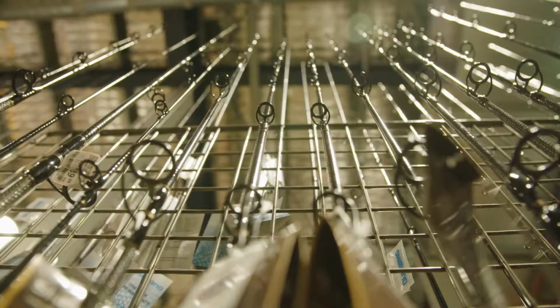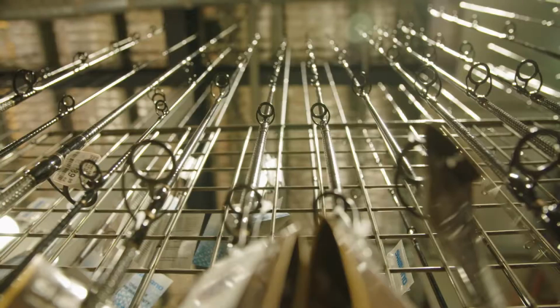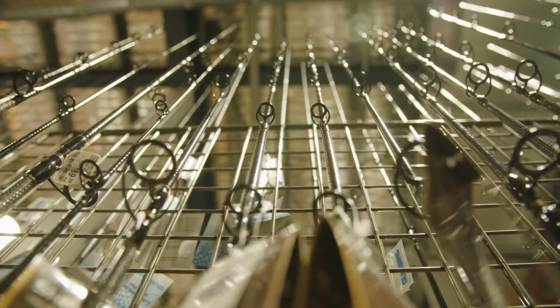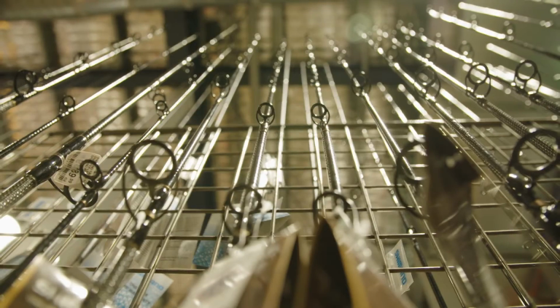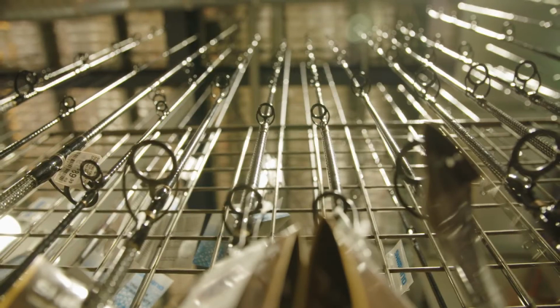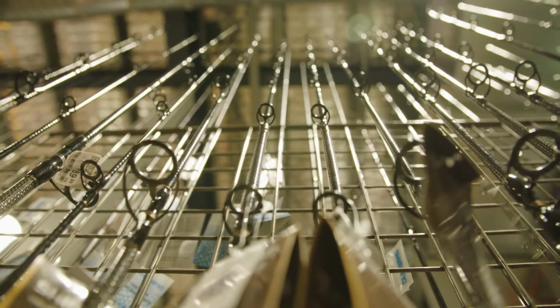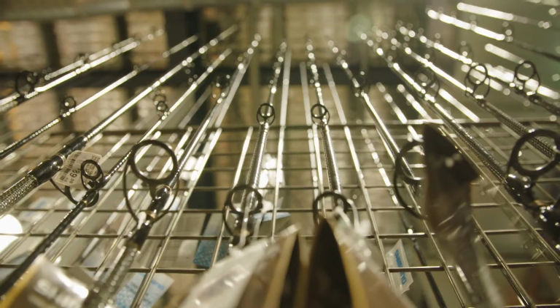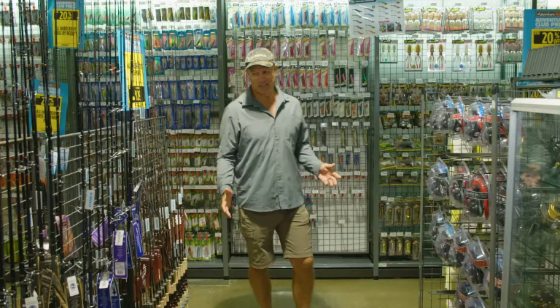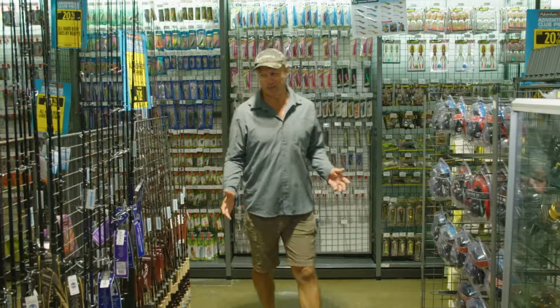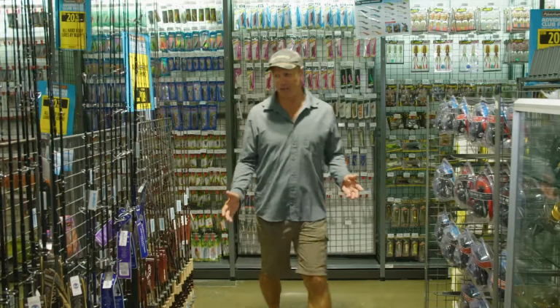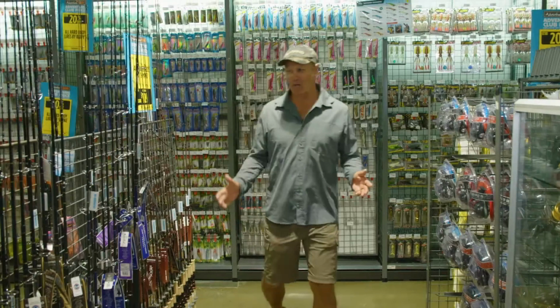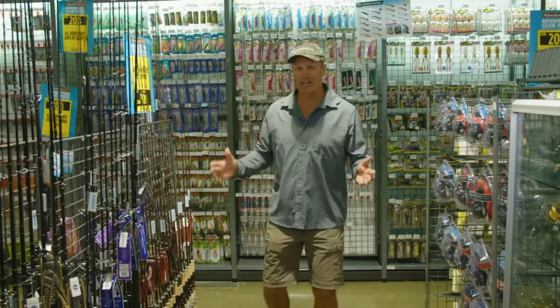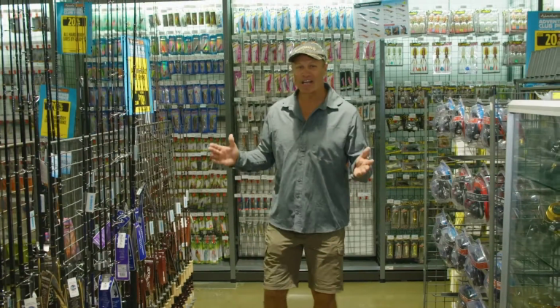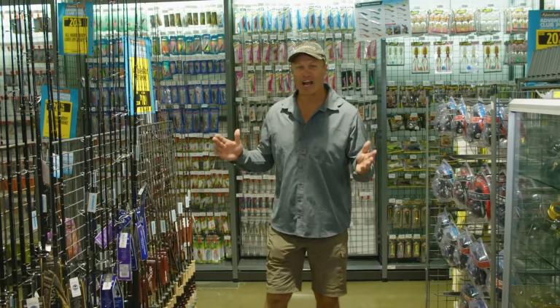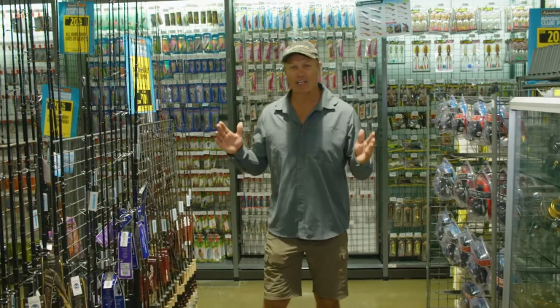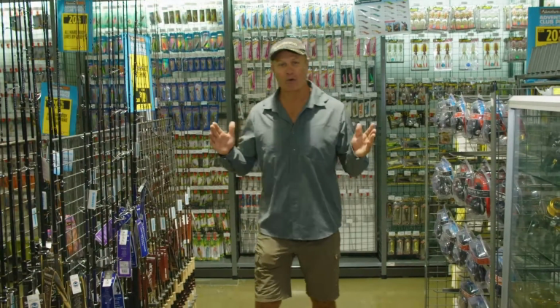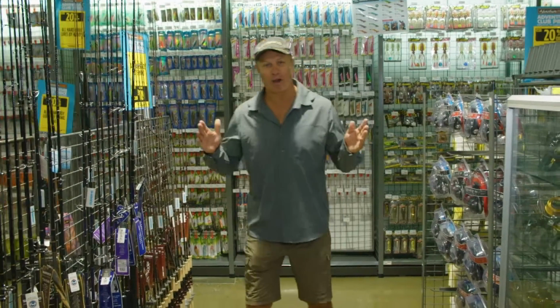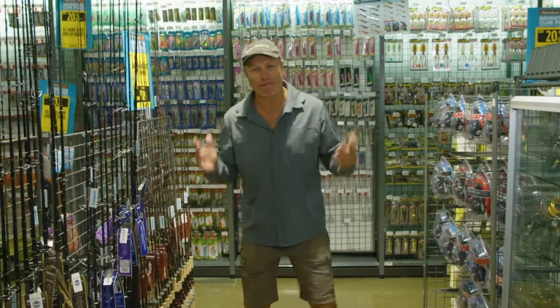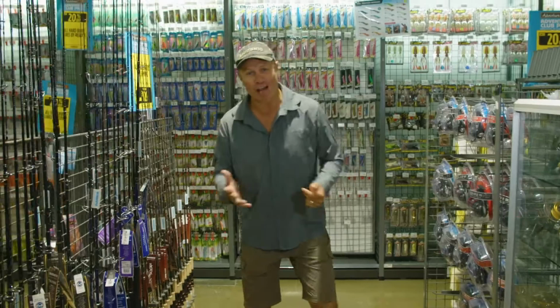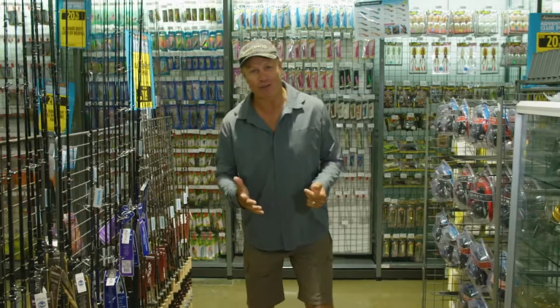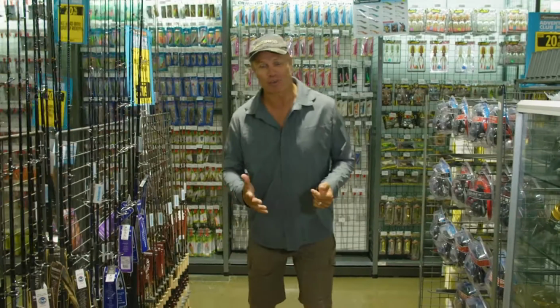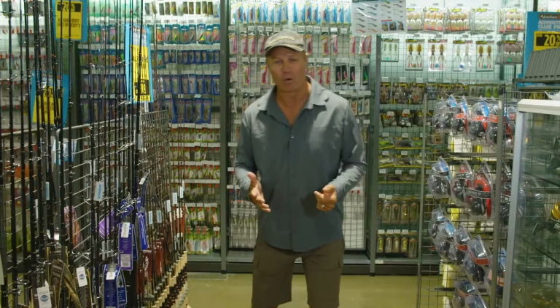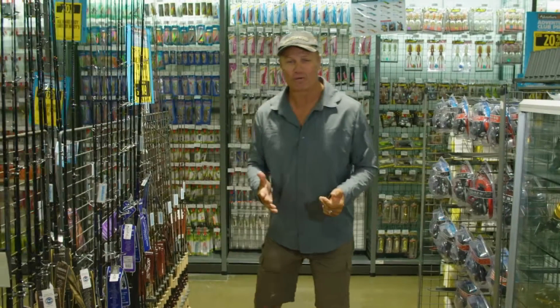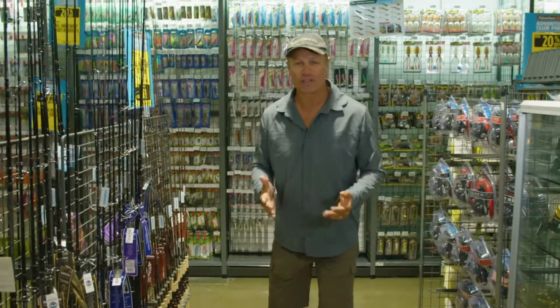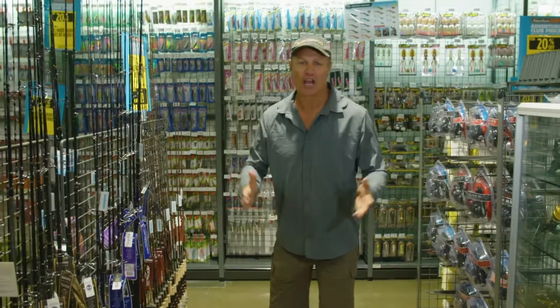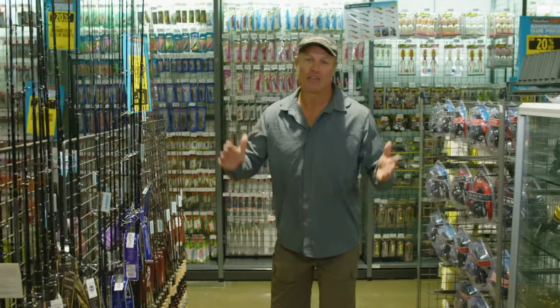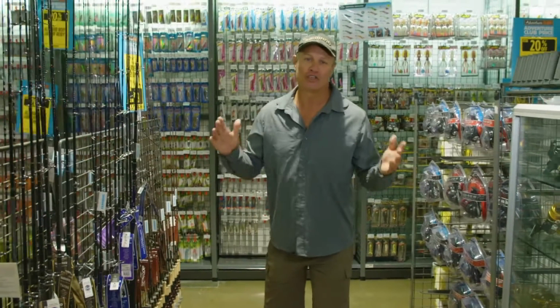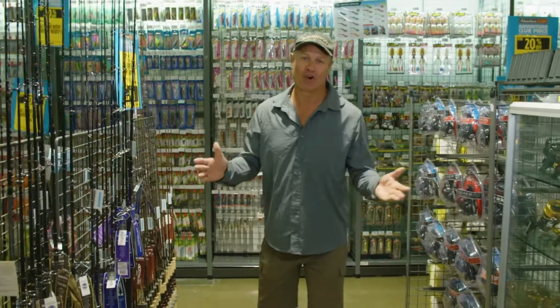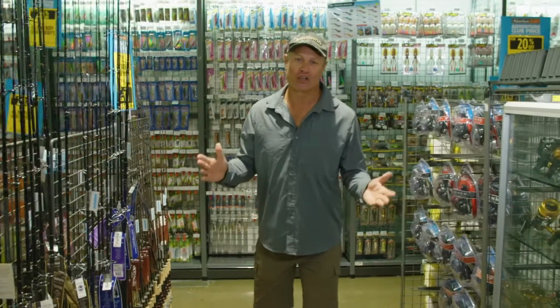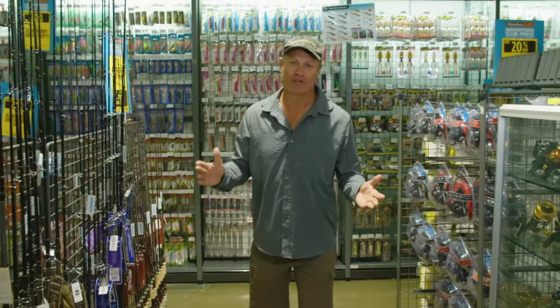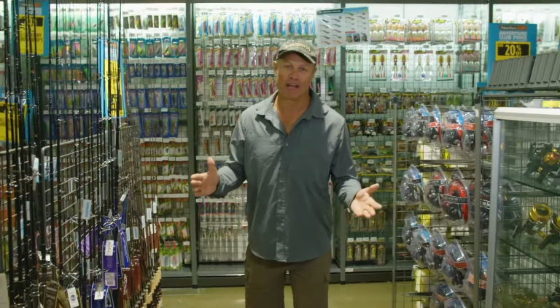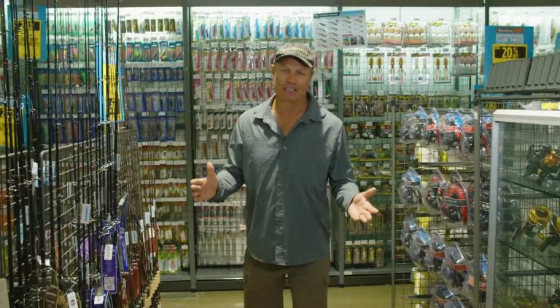I'm excited this week. We're targeting one of my favourite sport fish, the Giant Trevally.